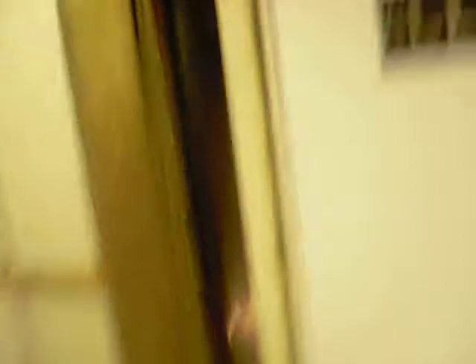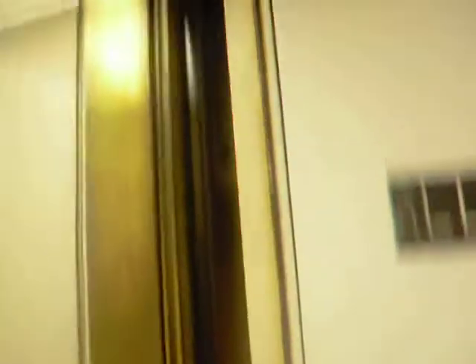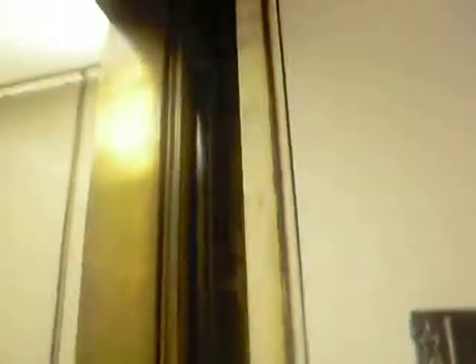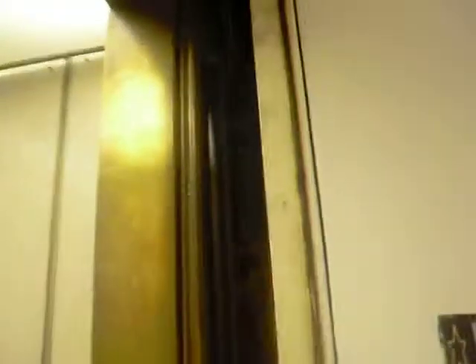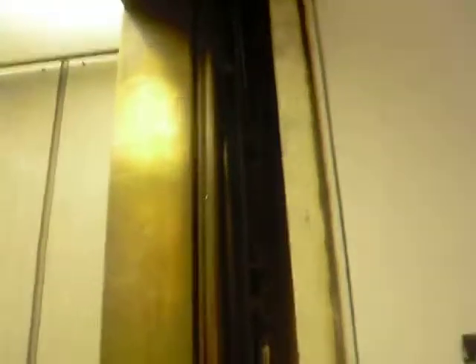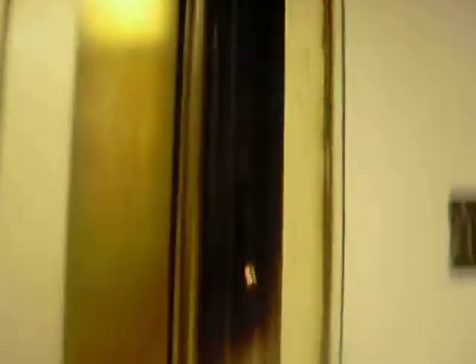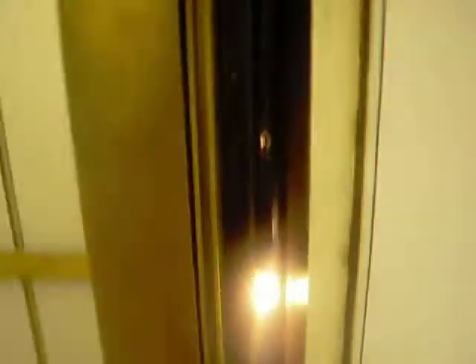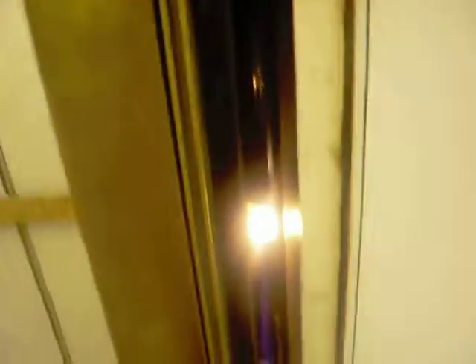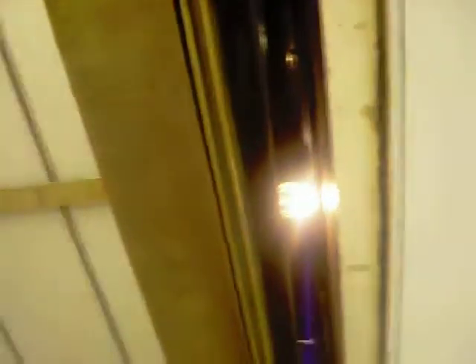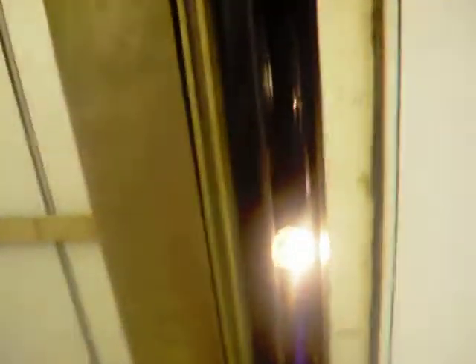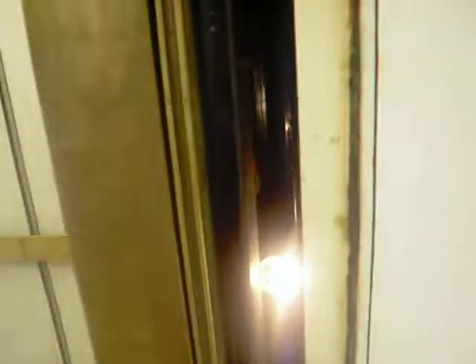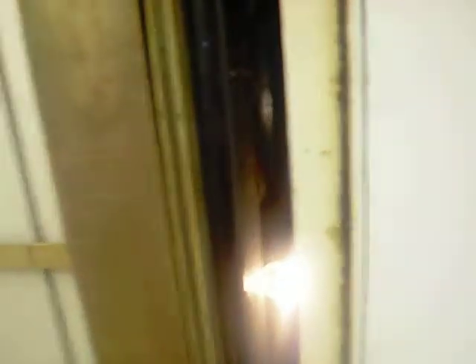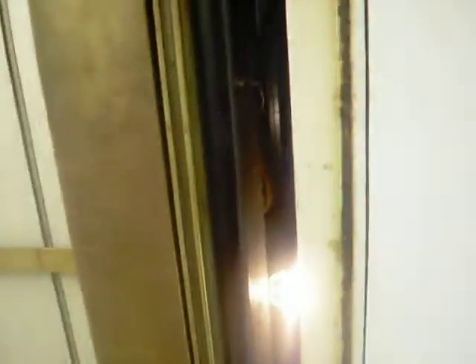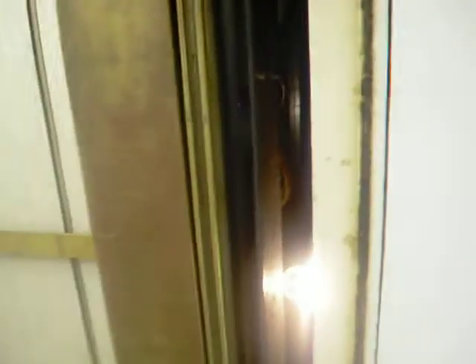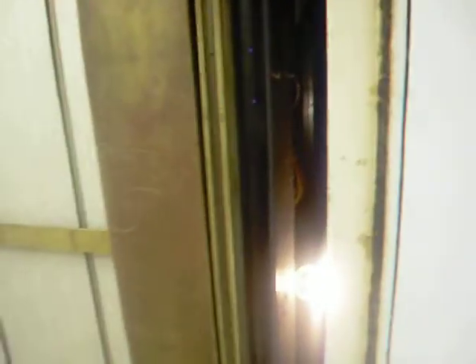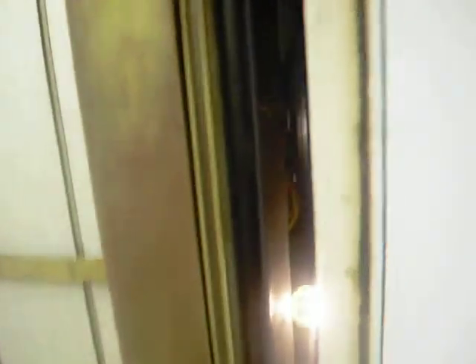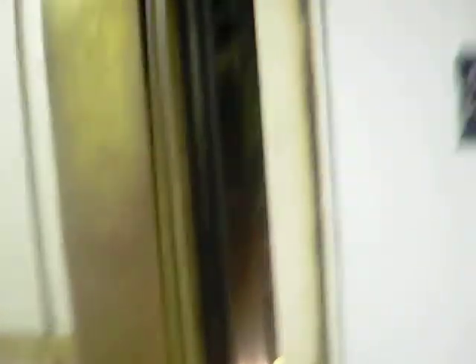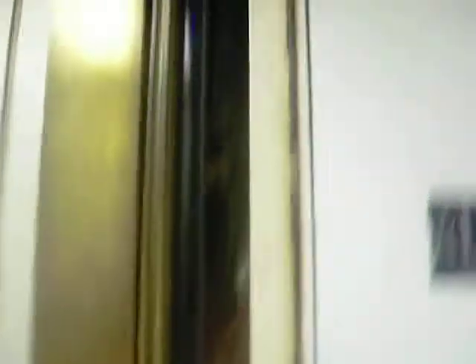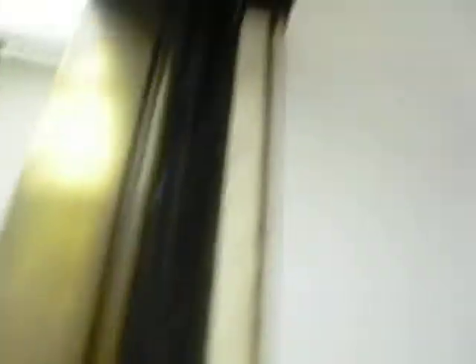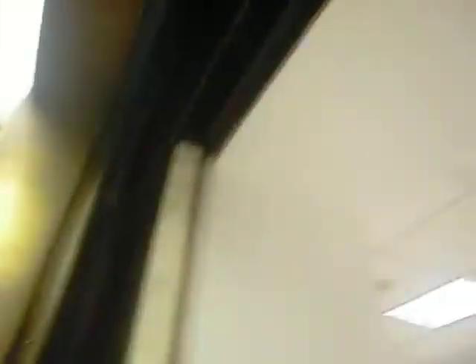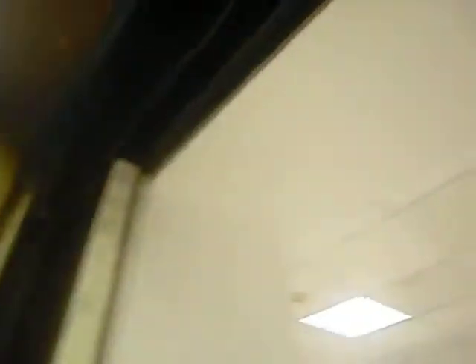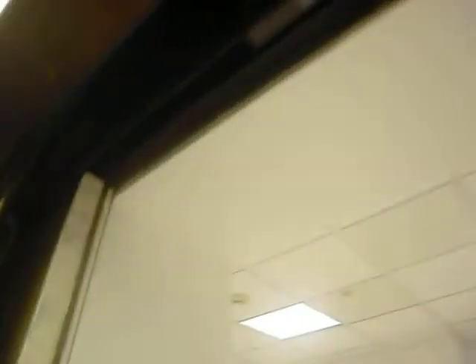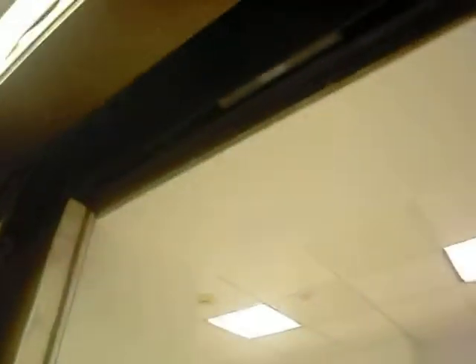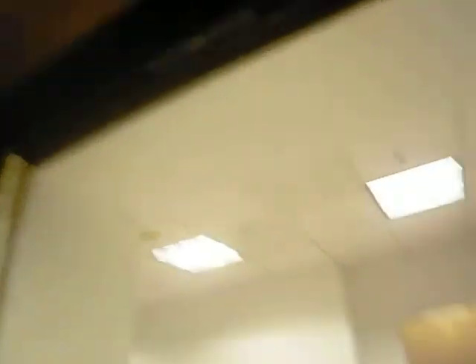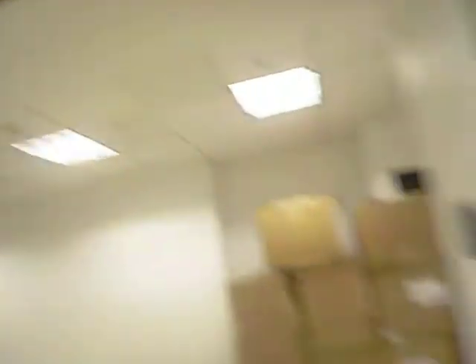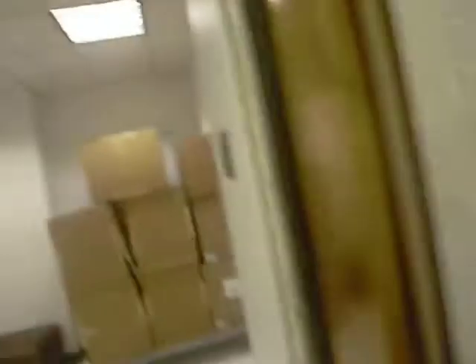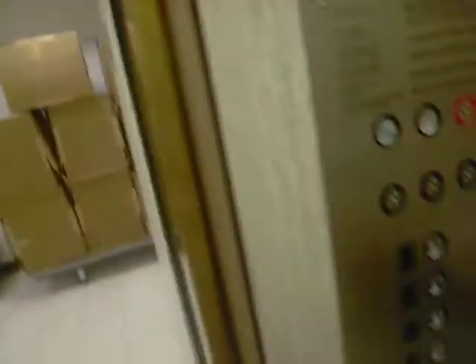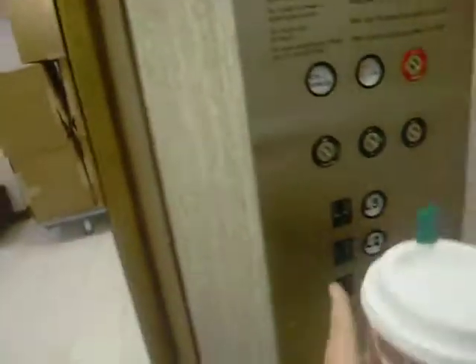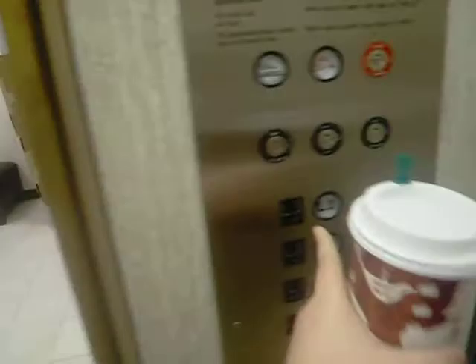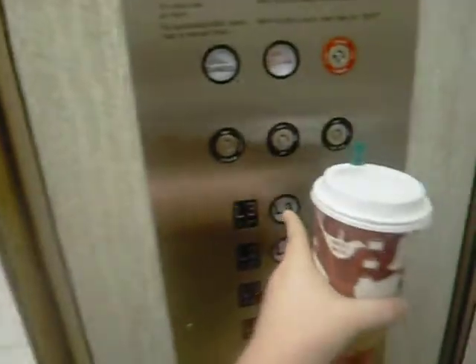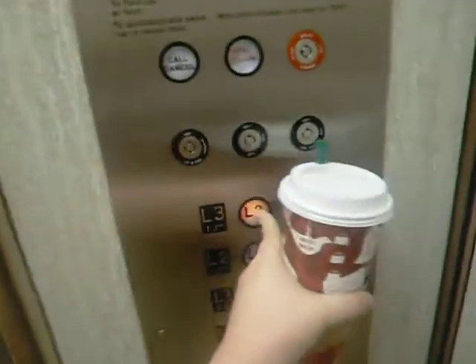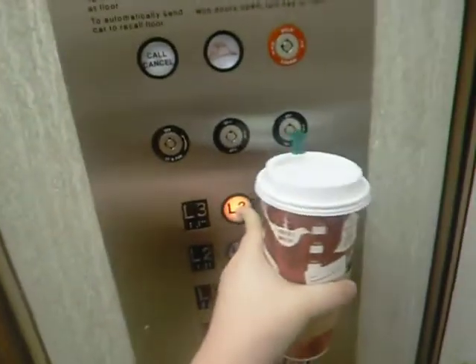Okay, this is the elevator at Bloomingdale's at the Mall at Short Hills. We want to go to L3.